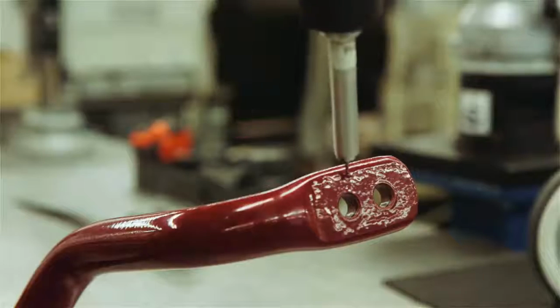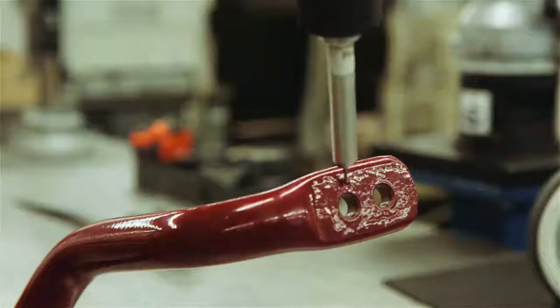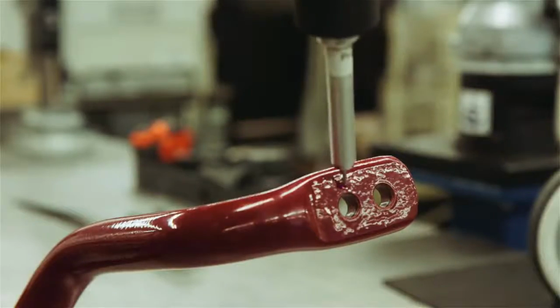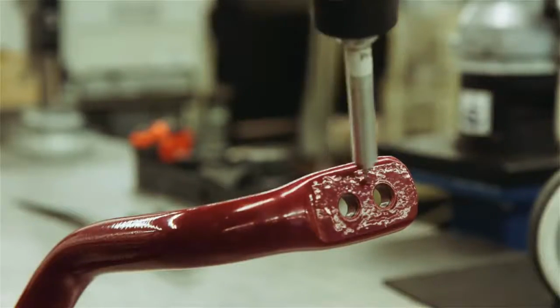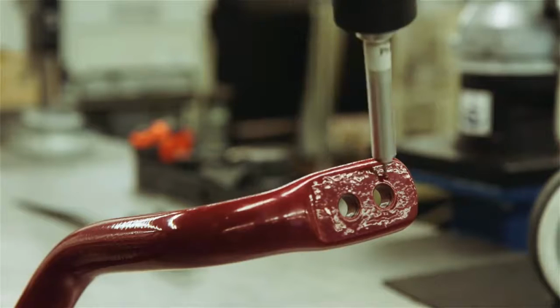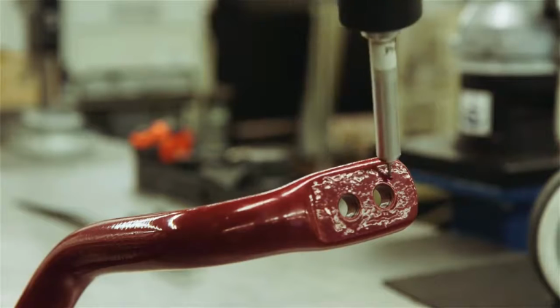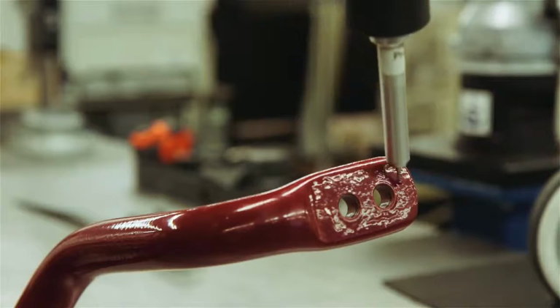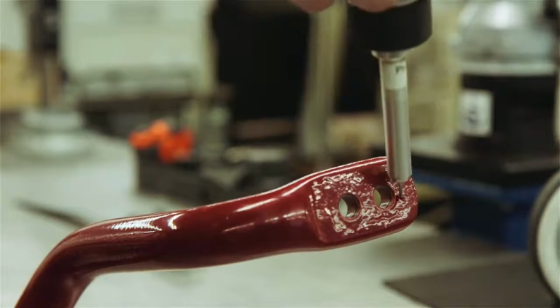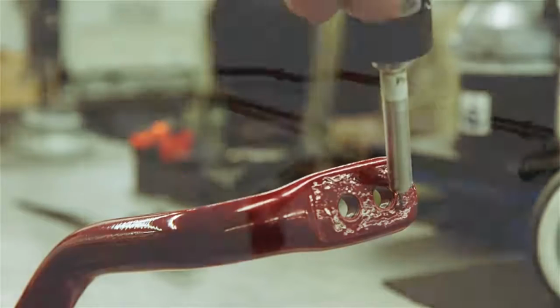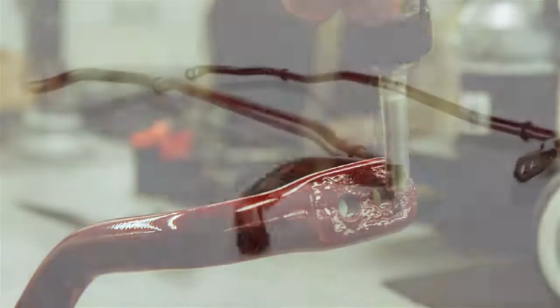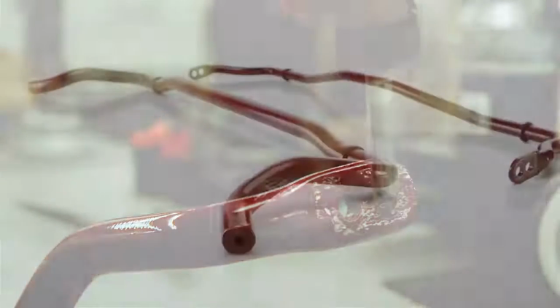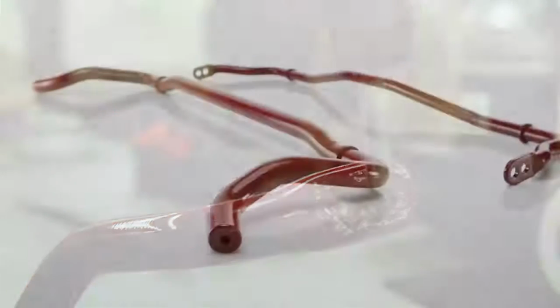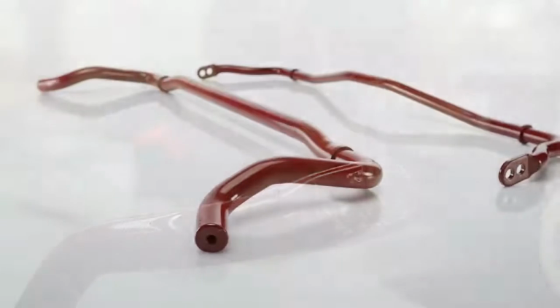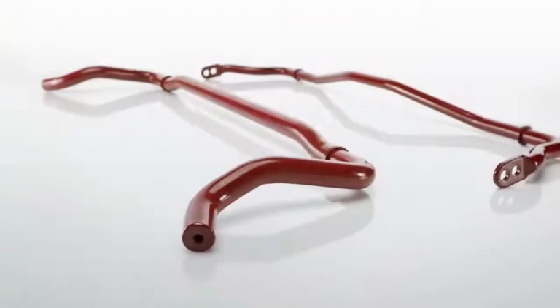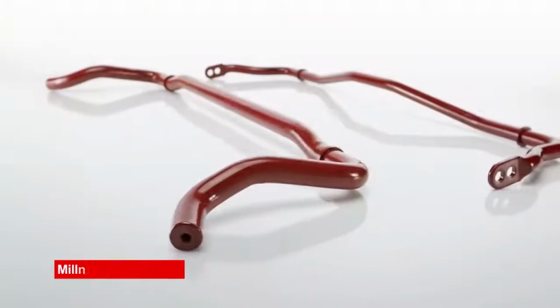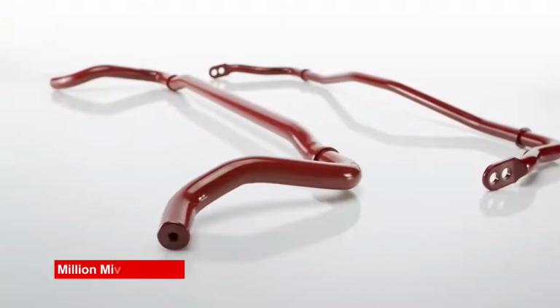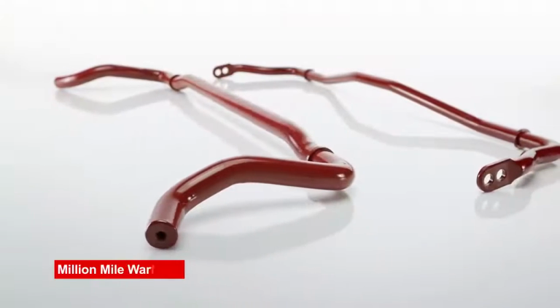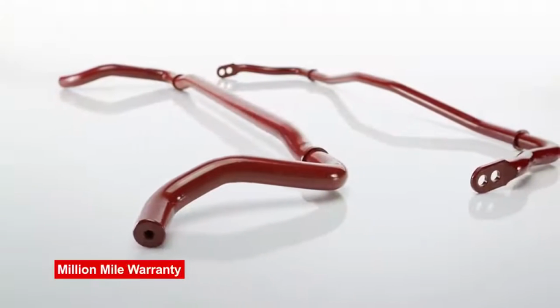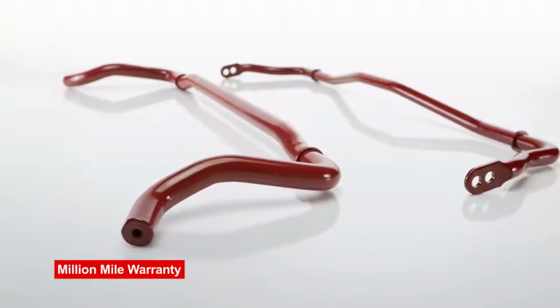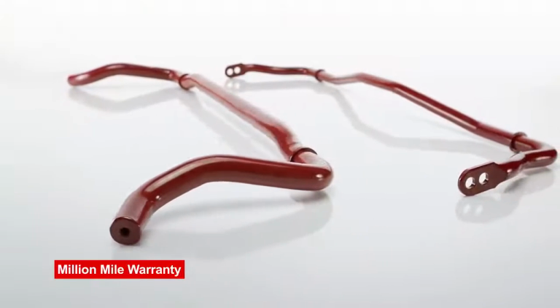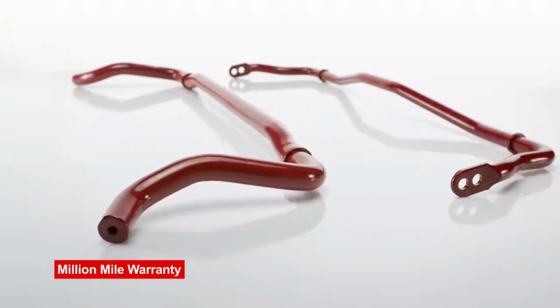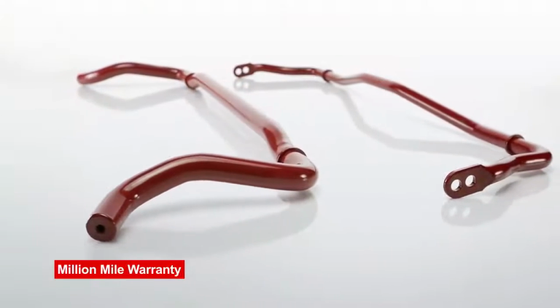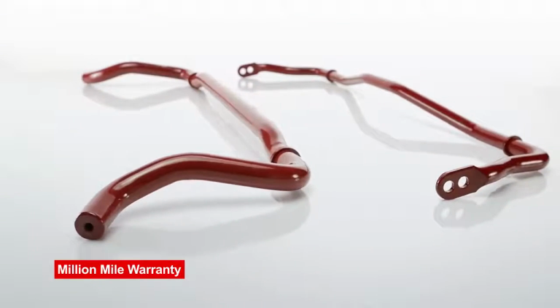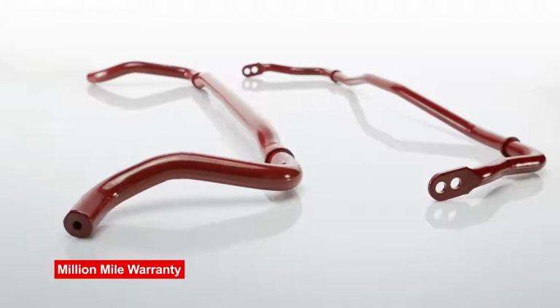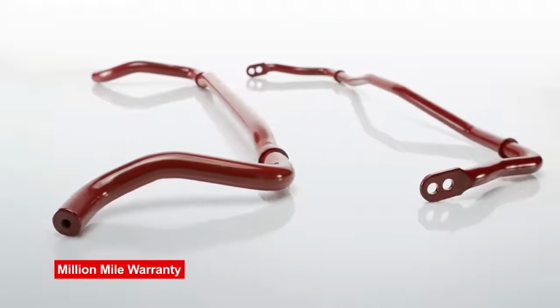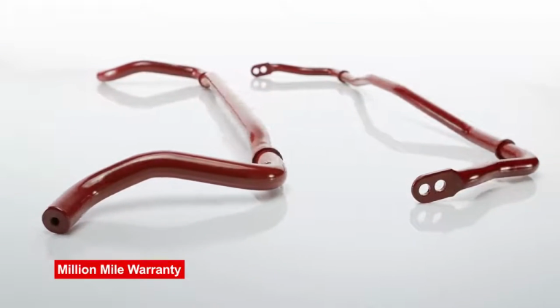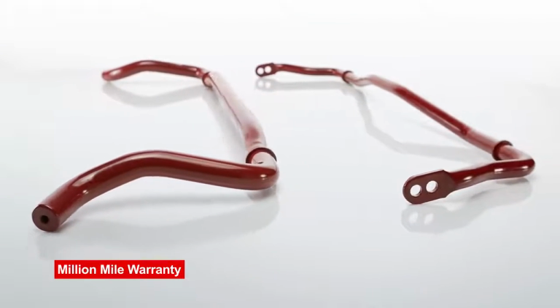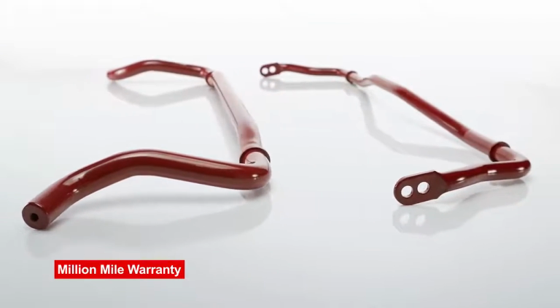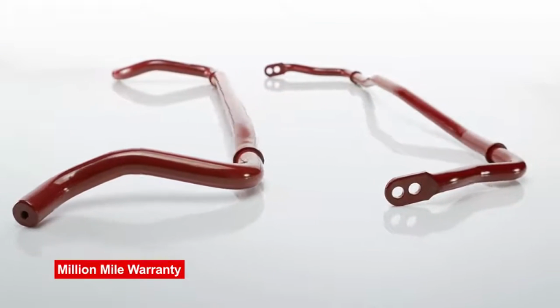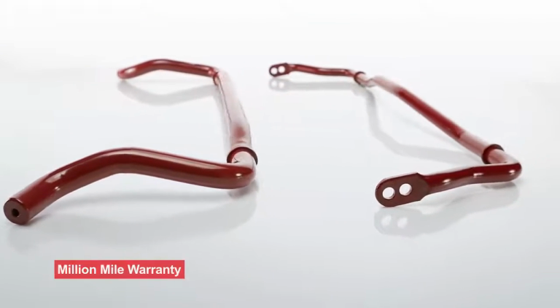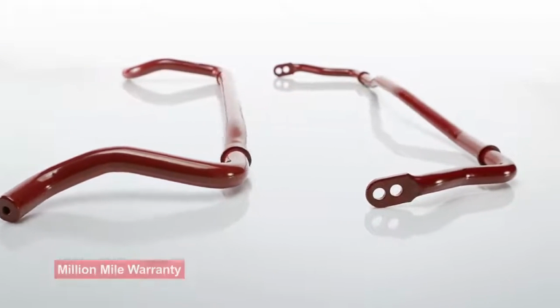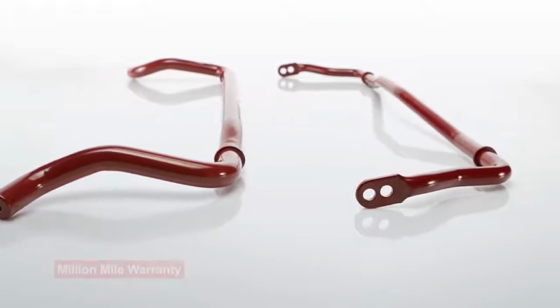Every sway bar has a million mile warranty, and we're not able to back it up unless we know that it's going to last.